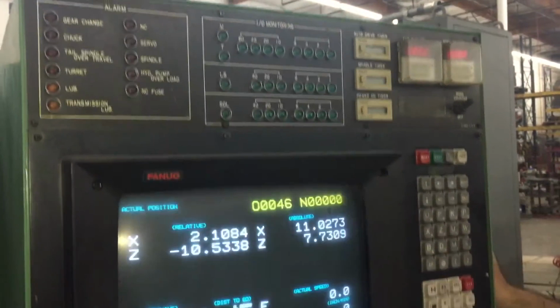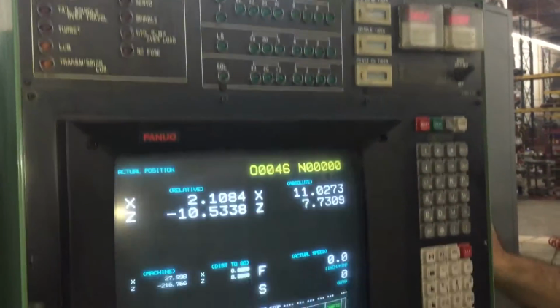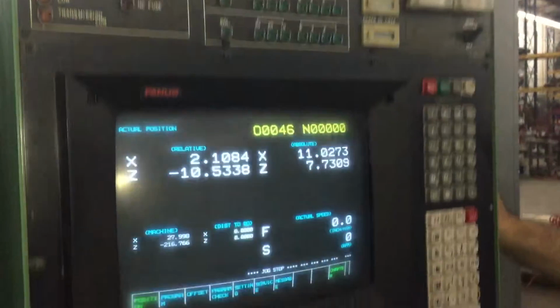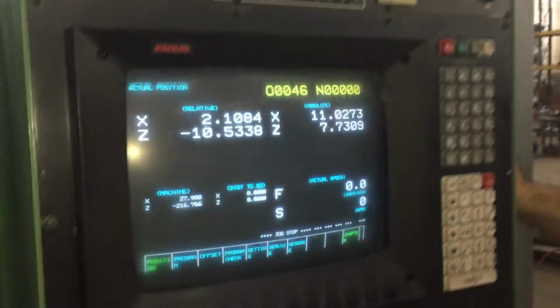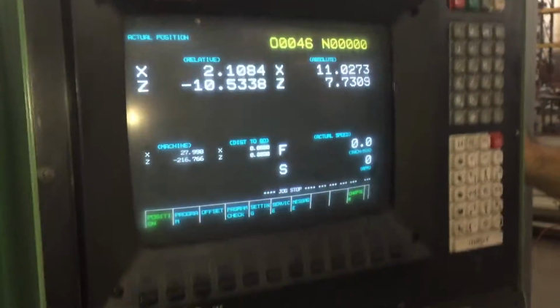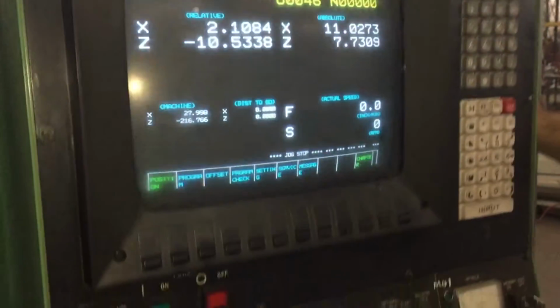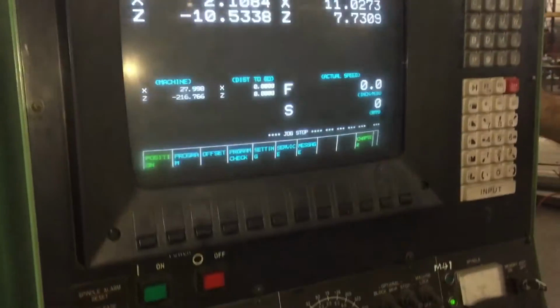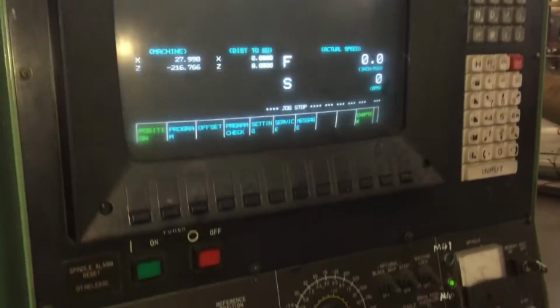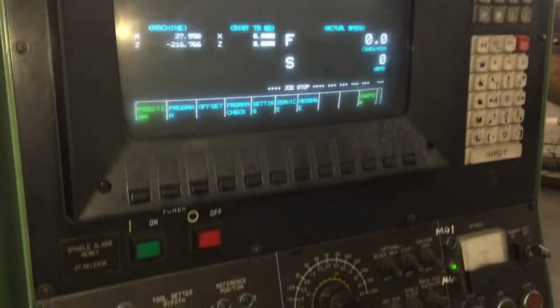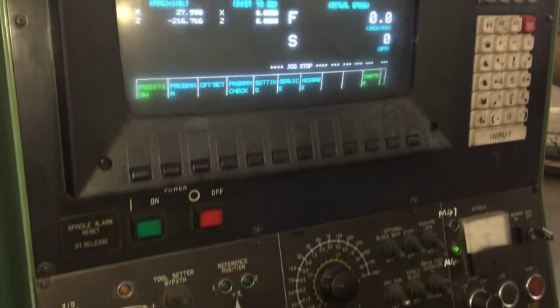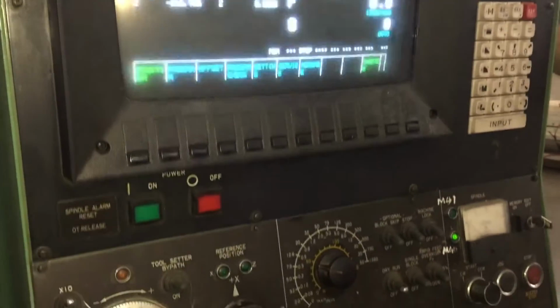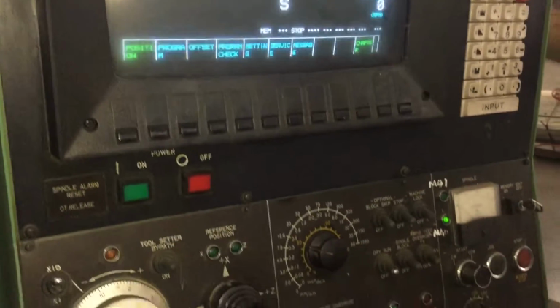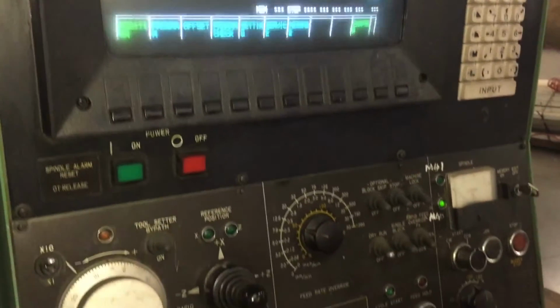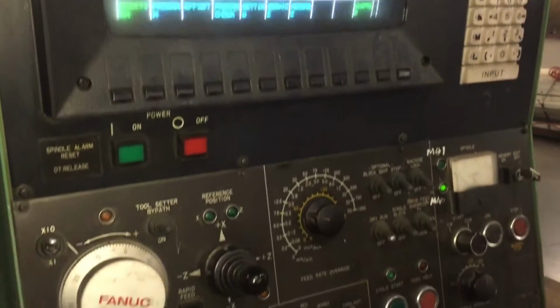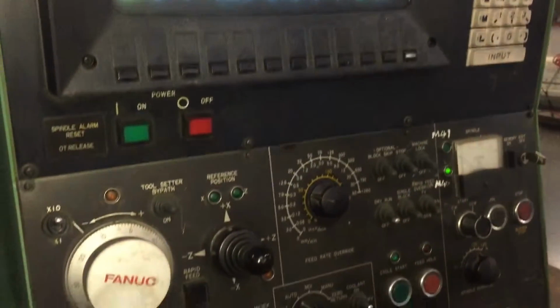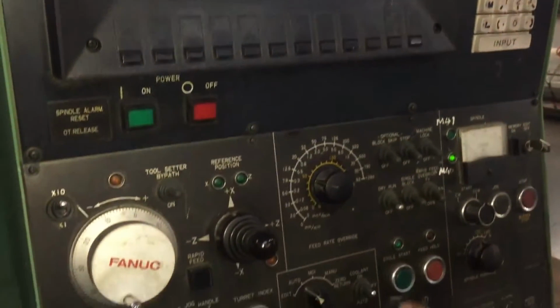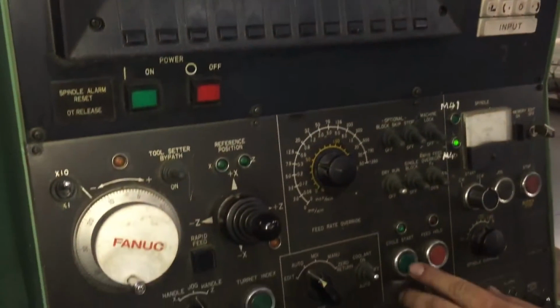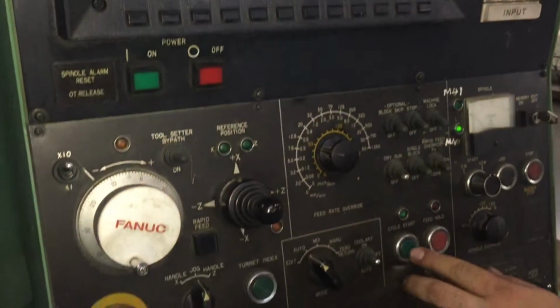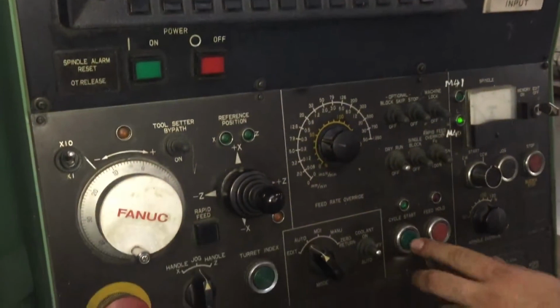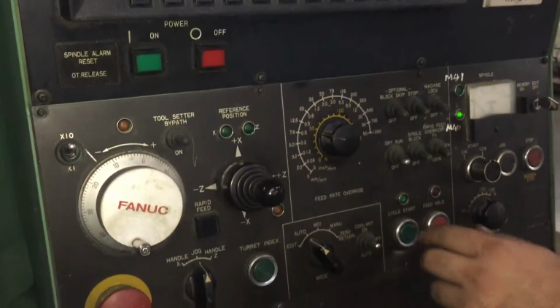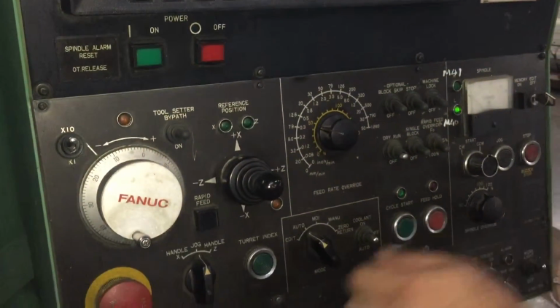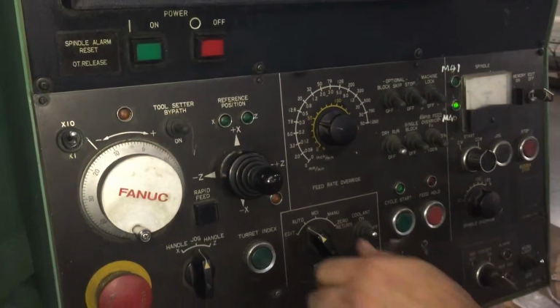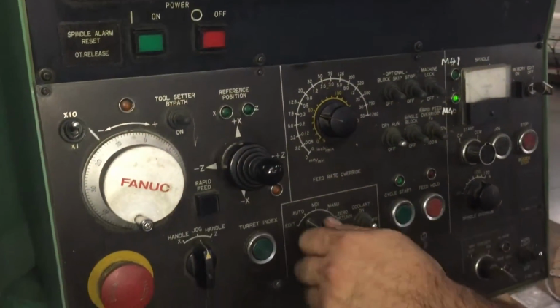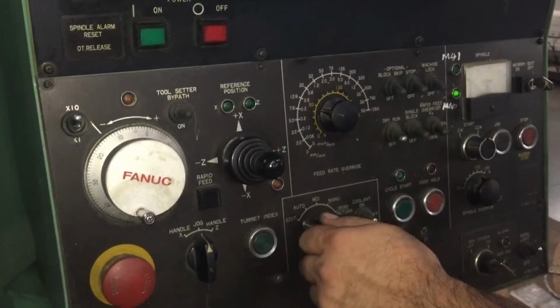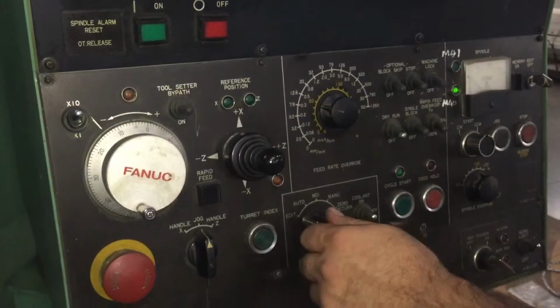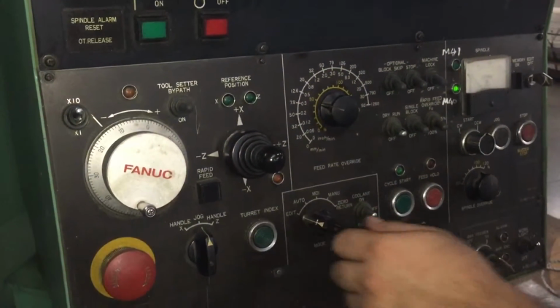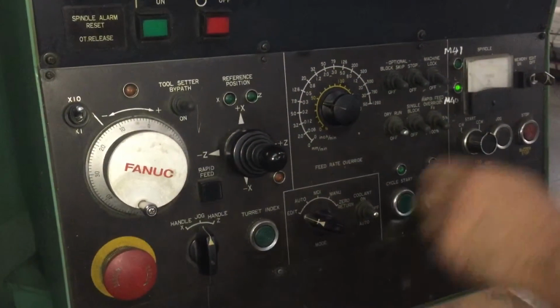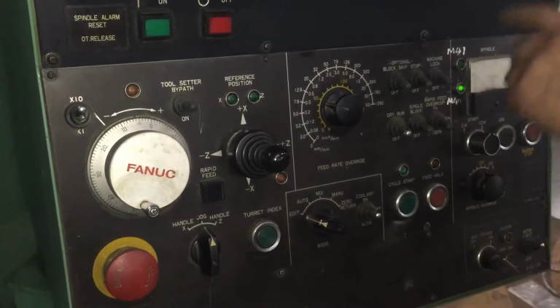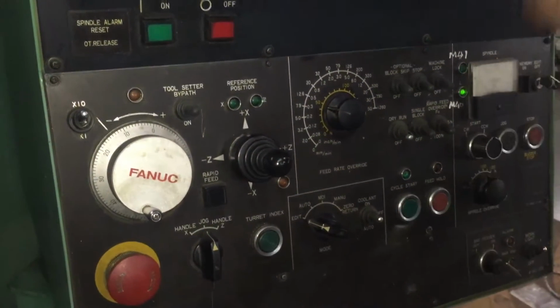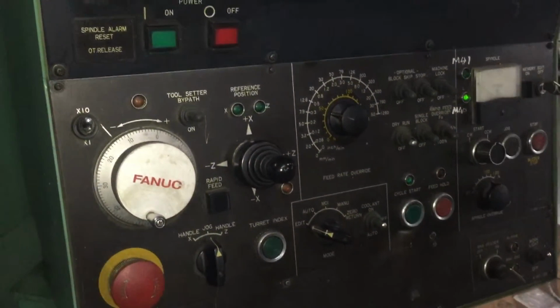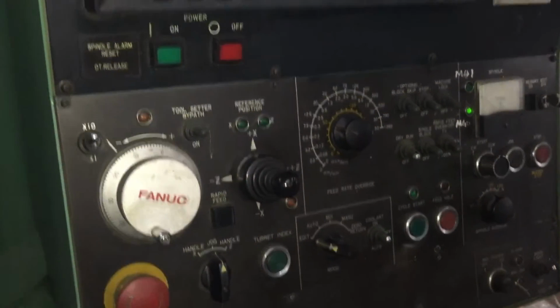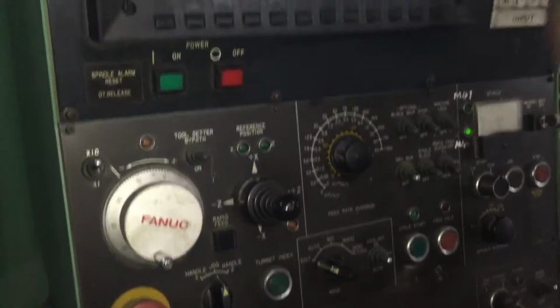I'm going to give you guys a little demo here so you guys can see how the machine is fully functional.